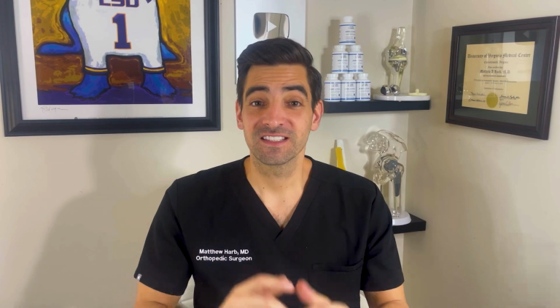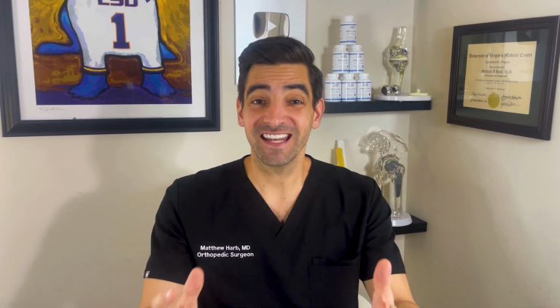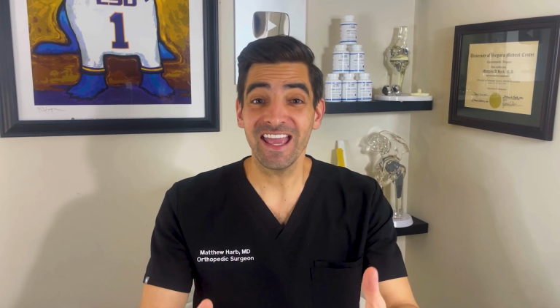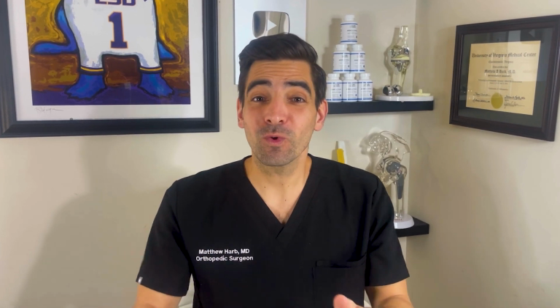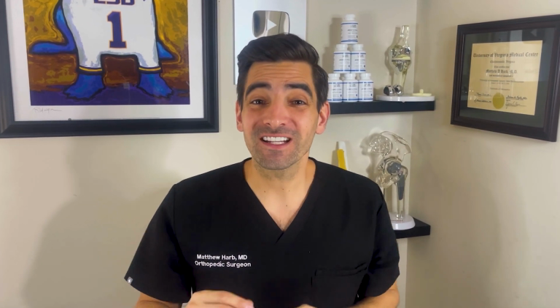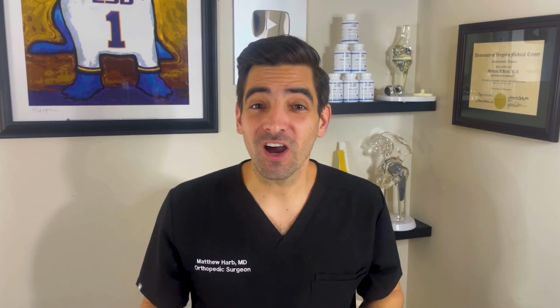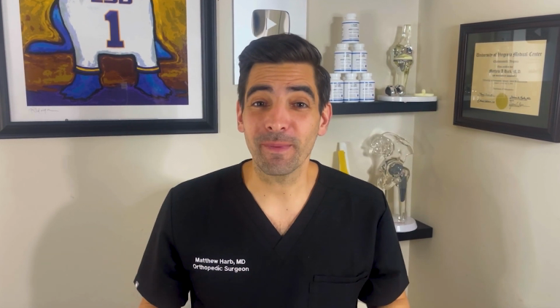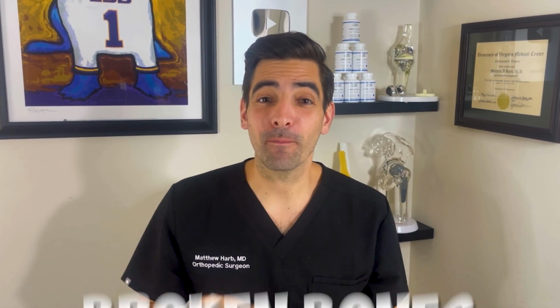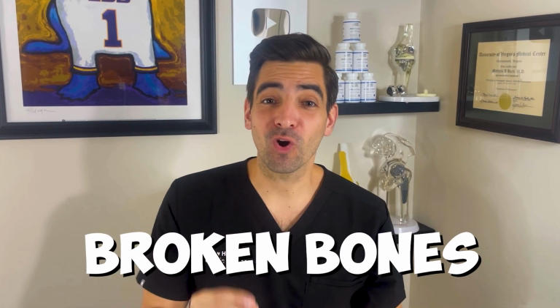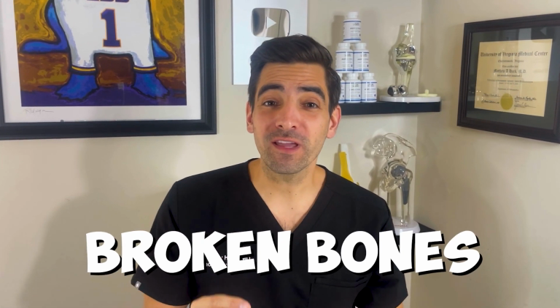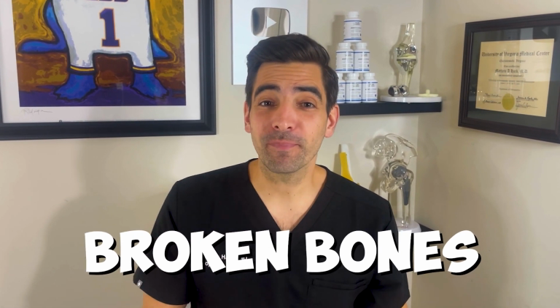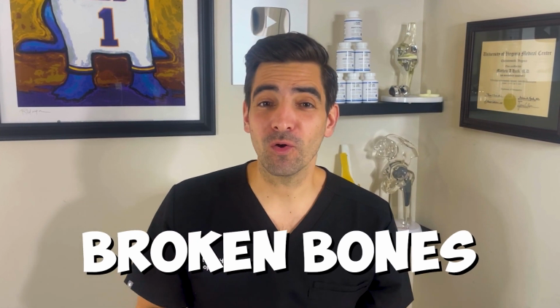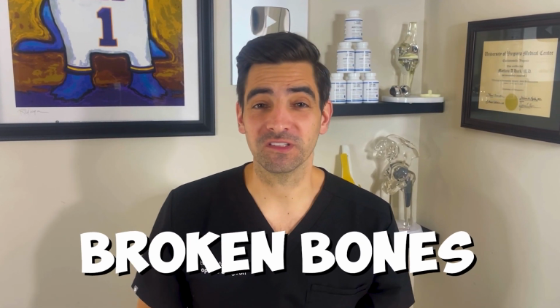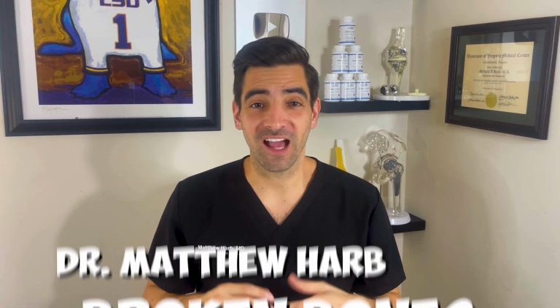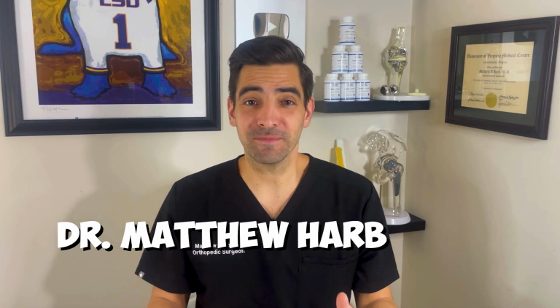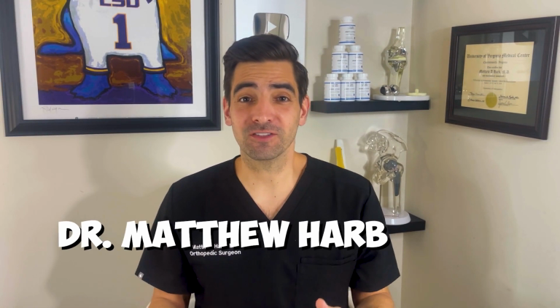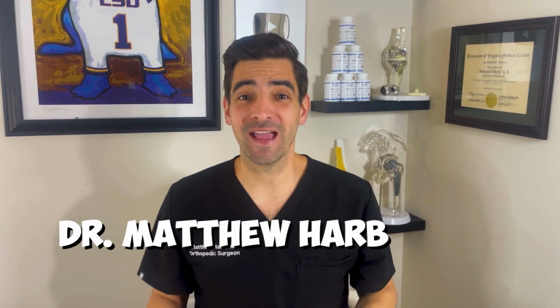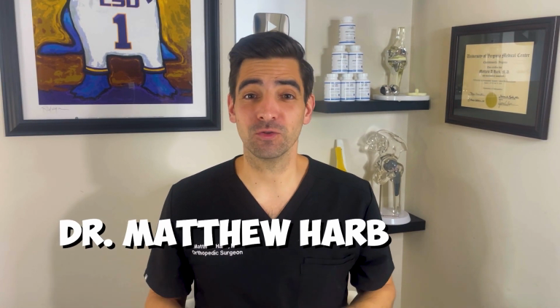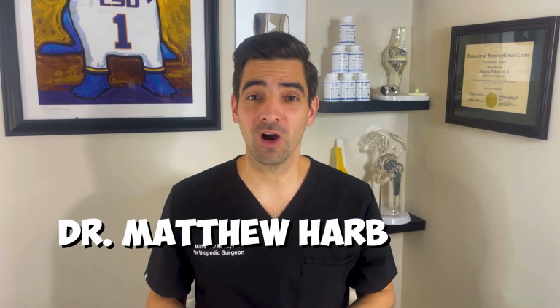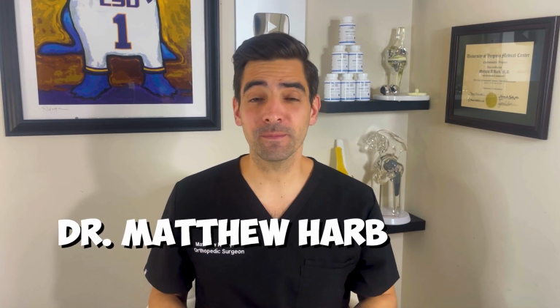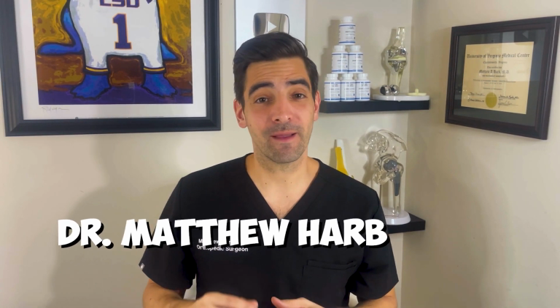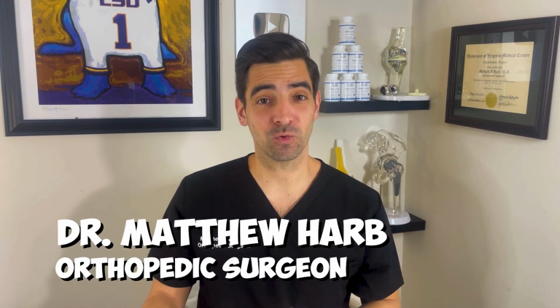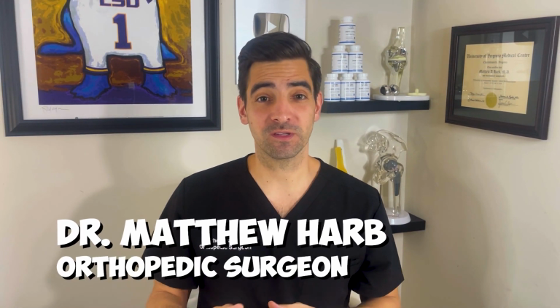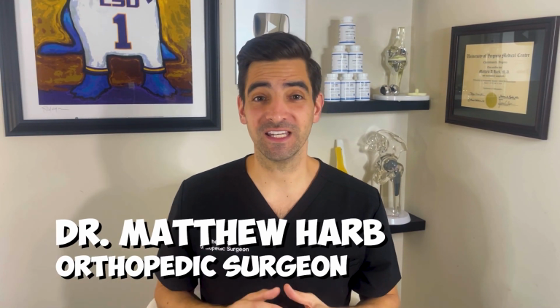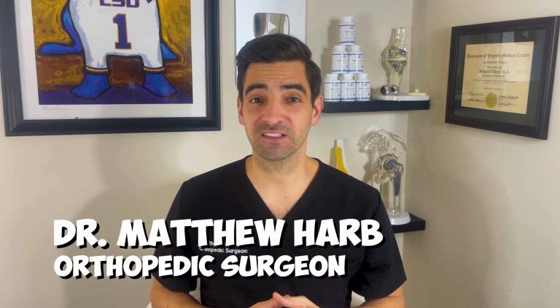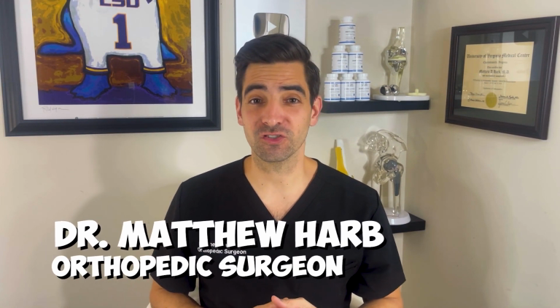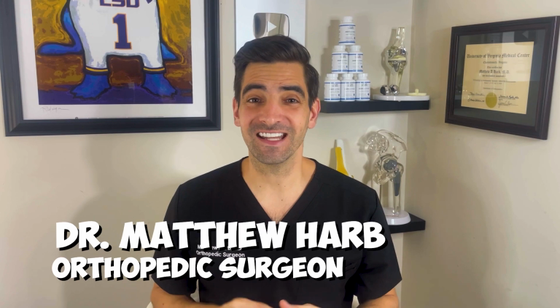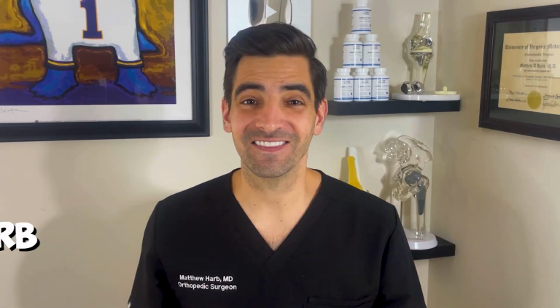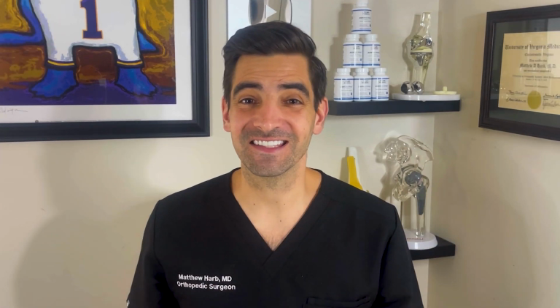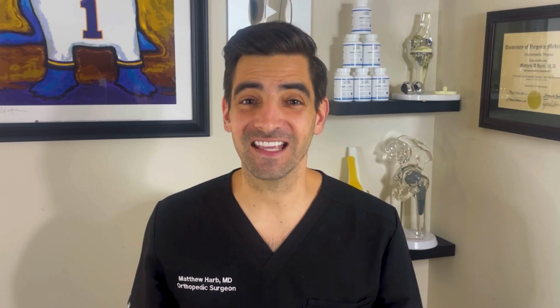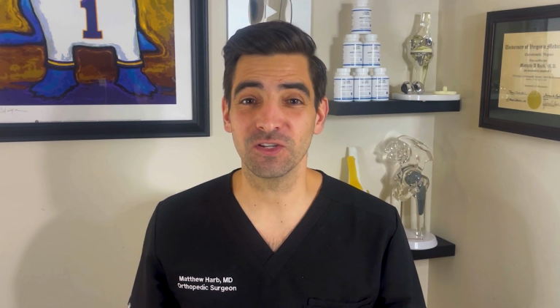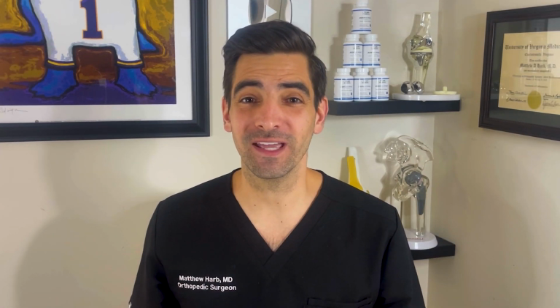Today we're going to talk about broken bones. I'm Dr. Matthew Harb, I'm an orthopedic surgeon, and let's get to it.